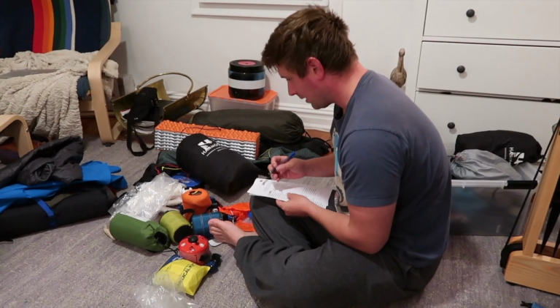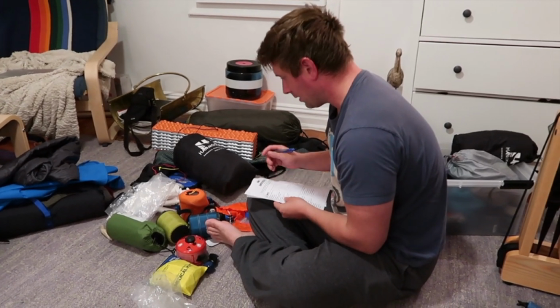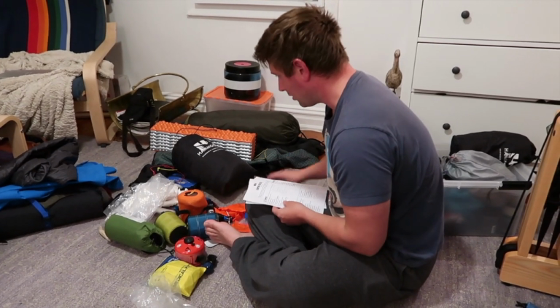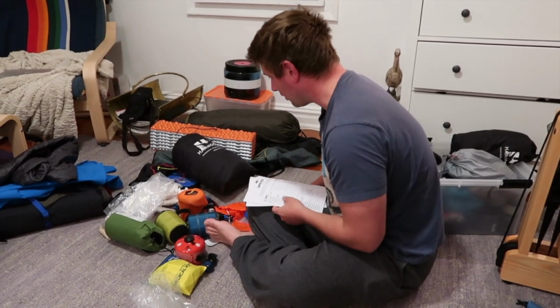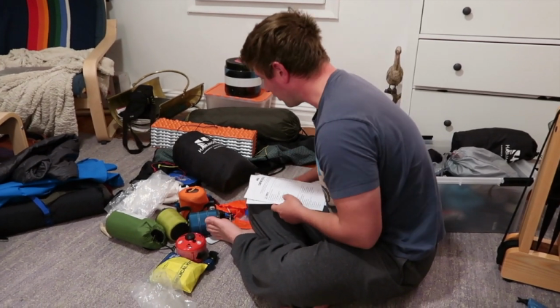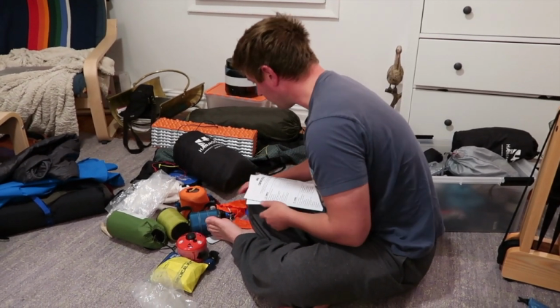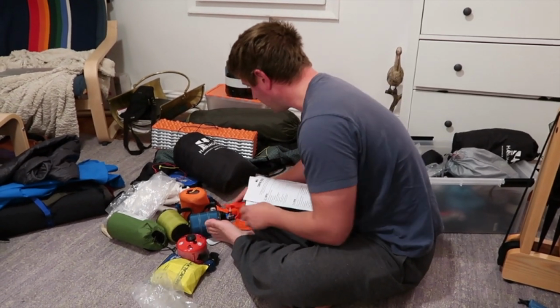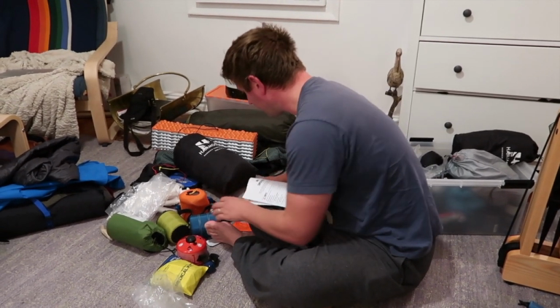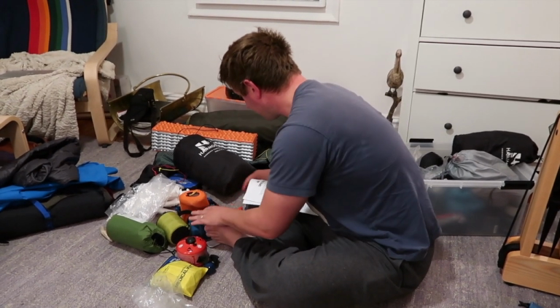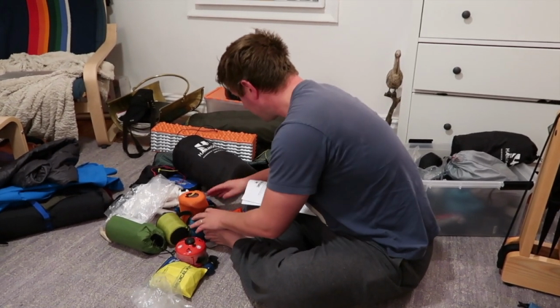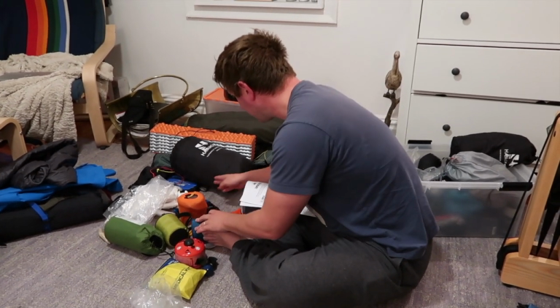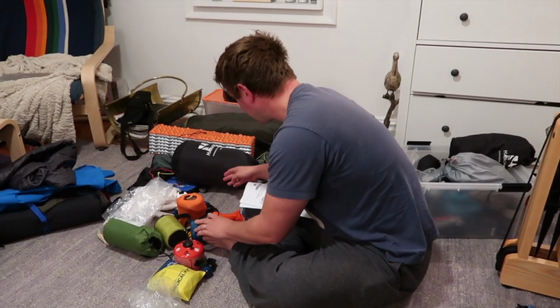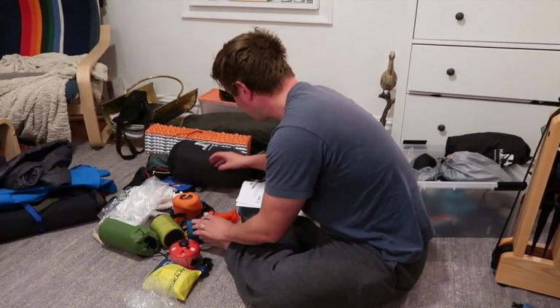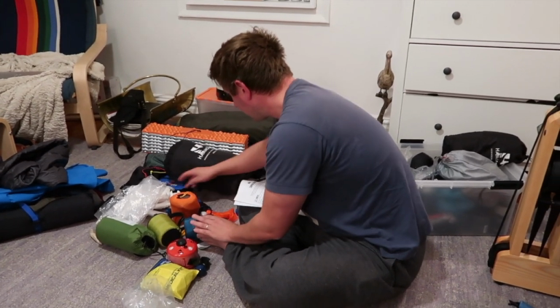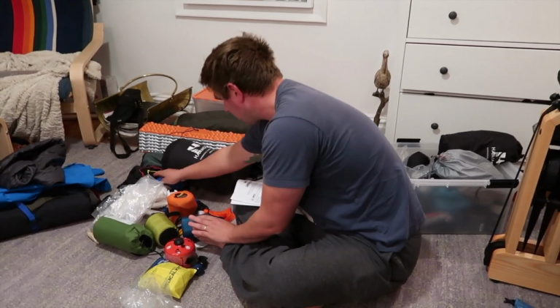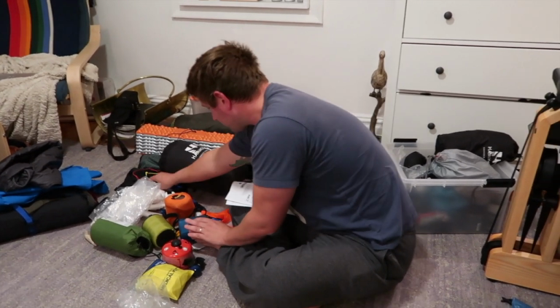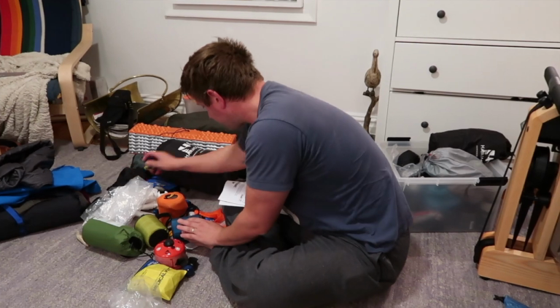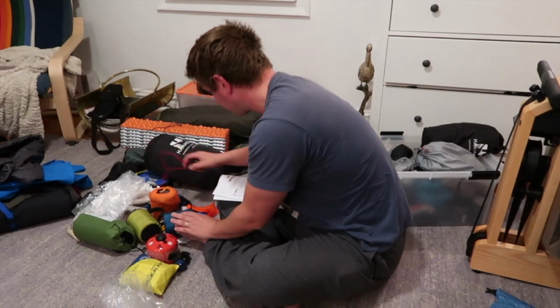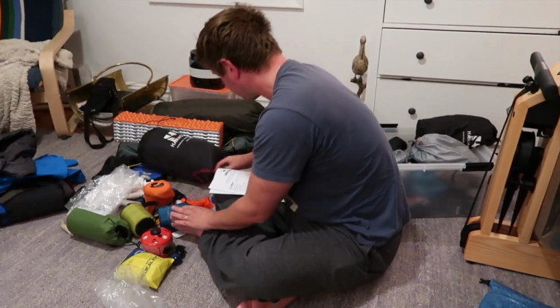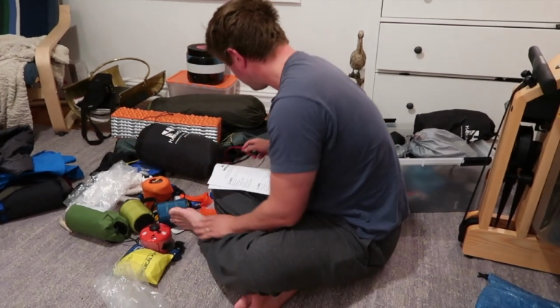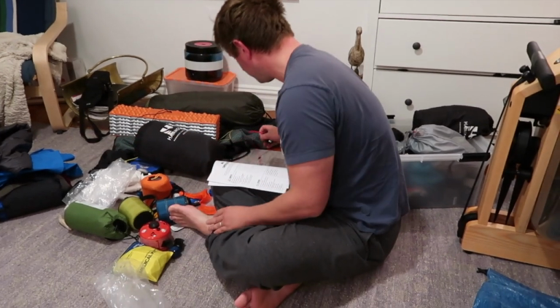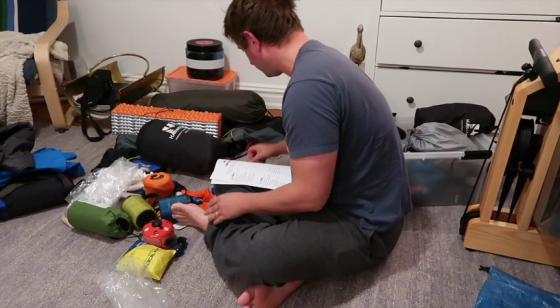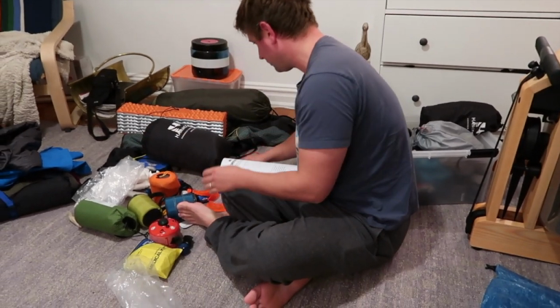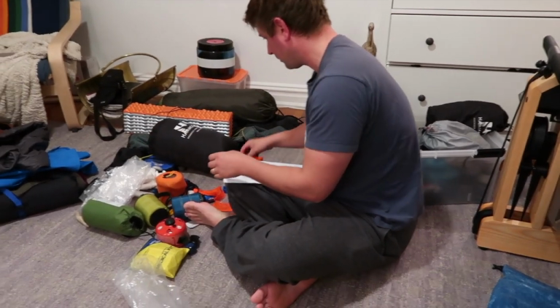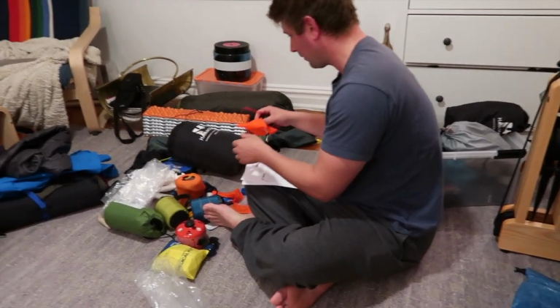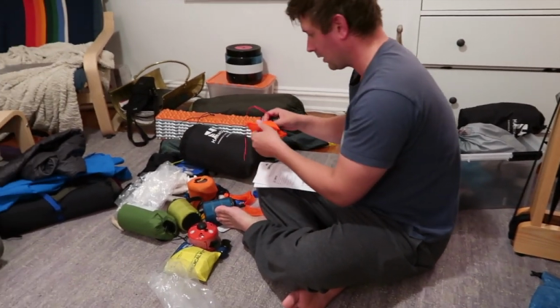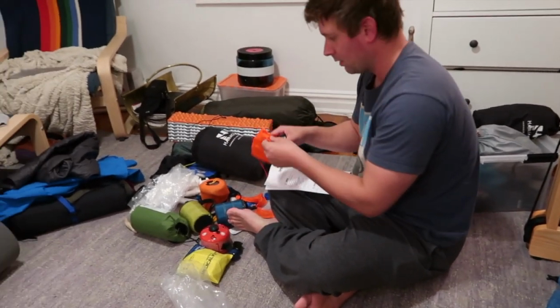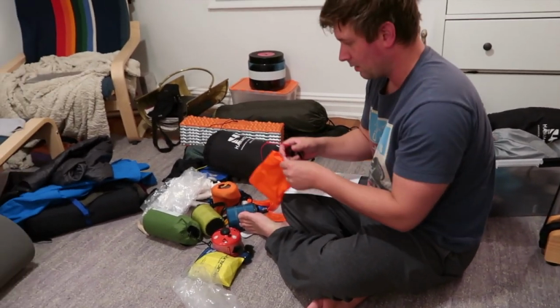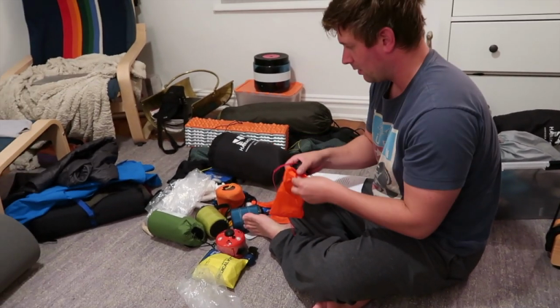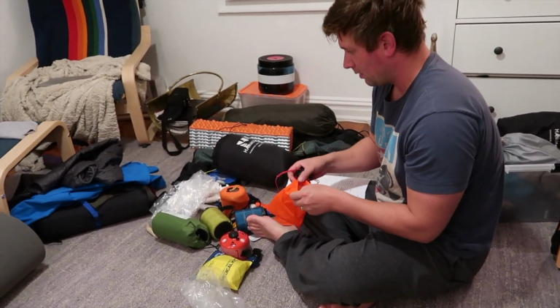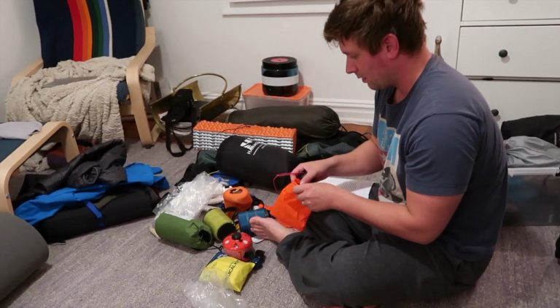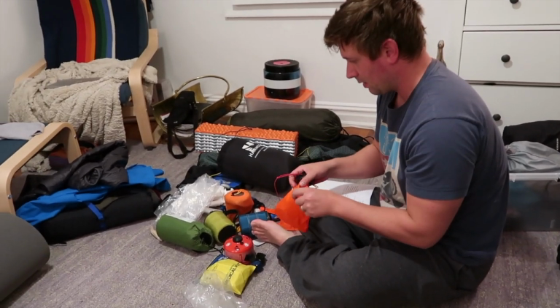Do you have your headlamp? Do you have yours?